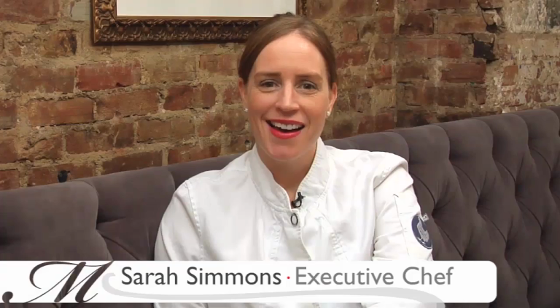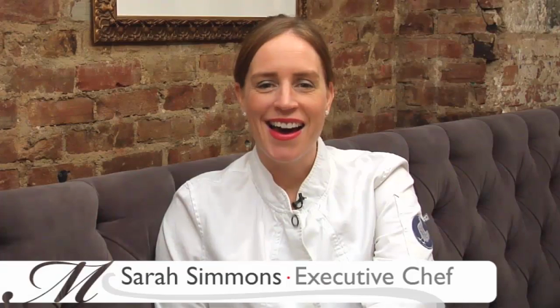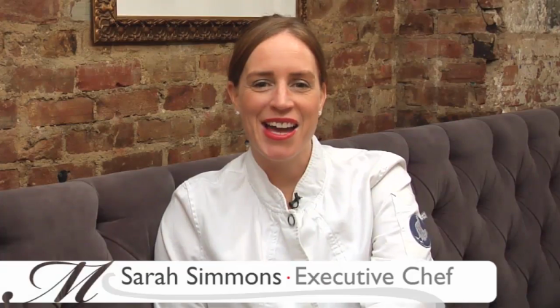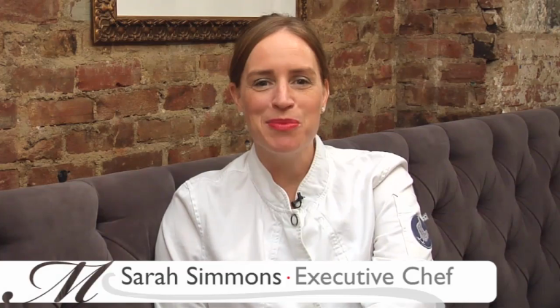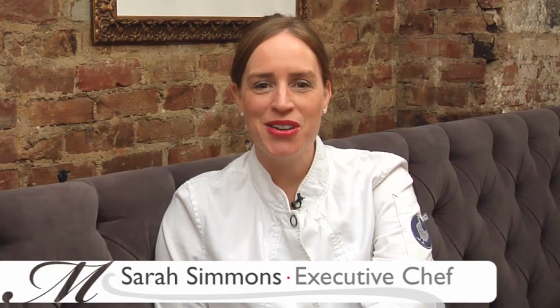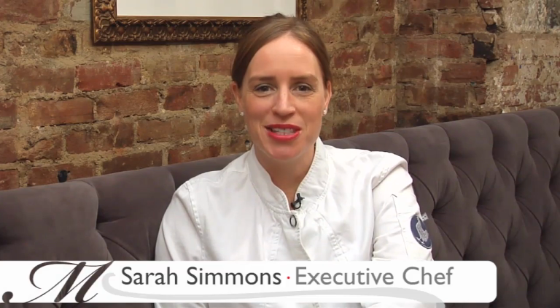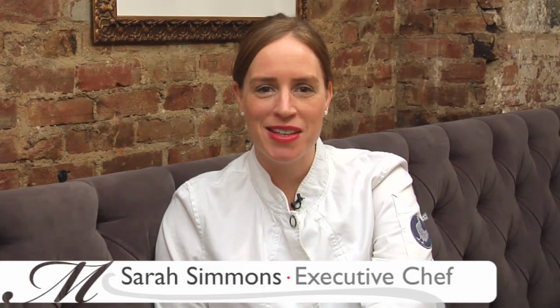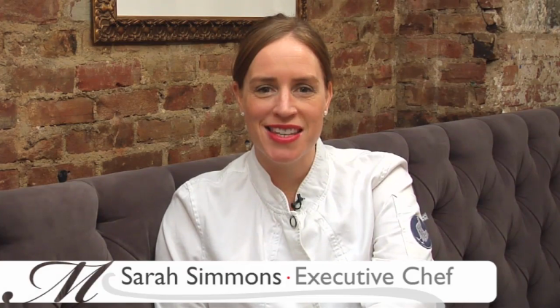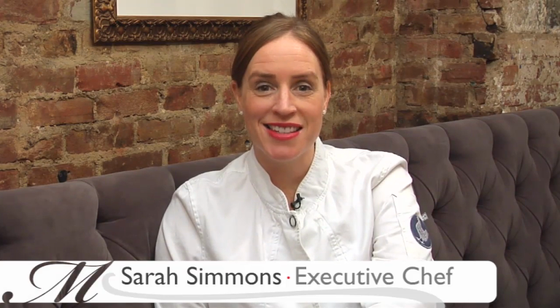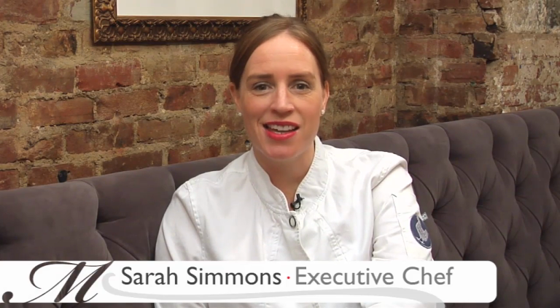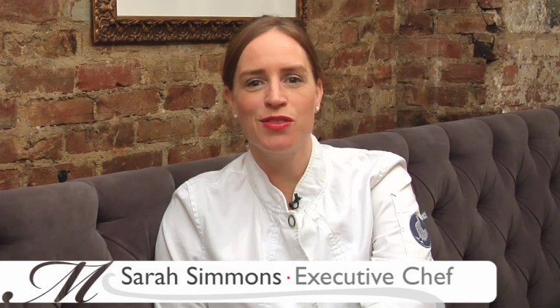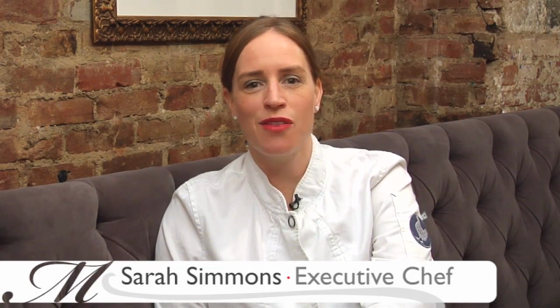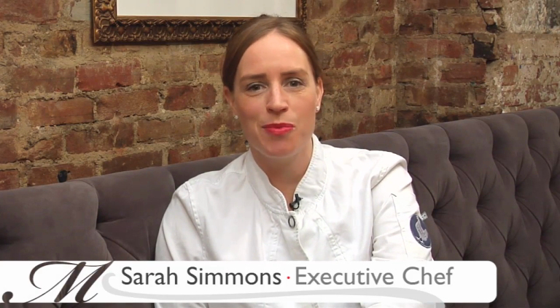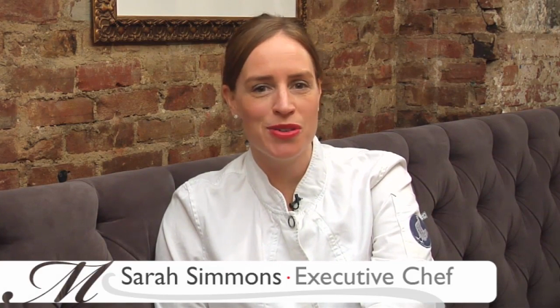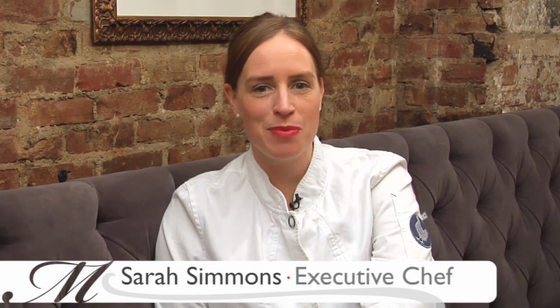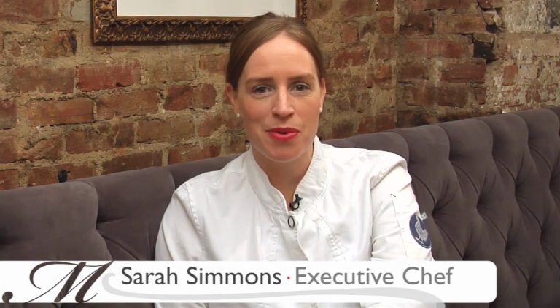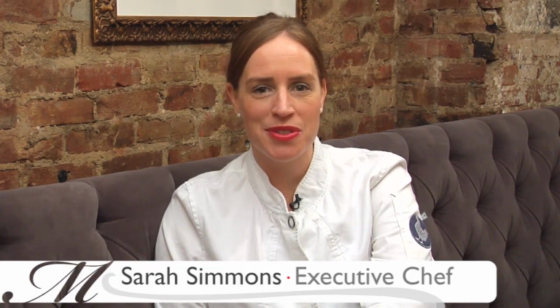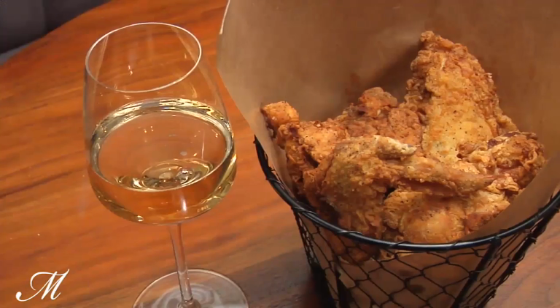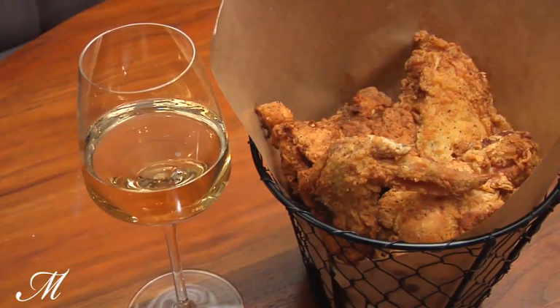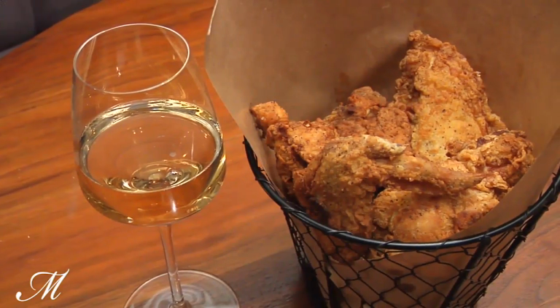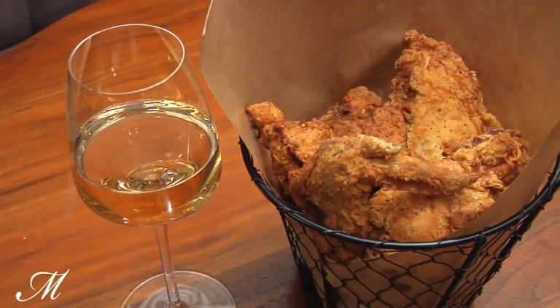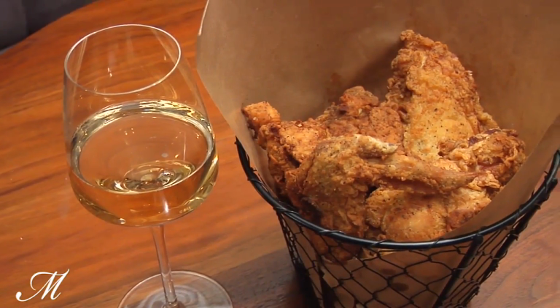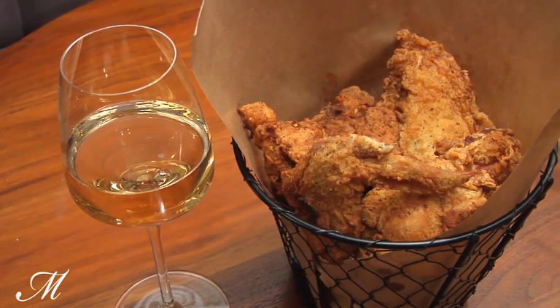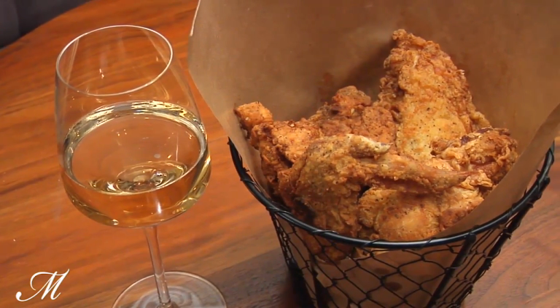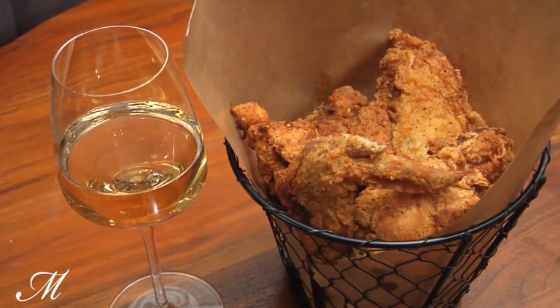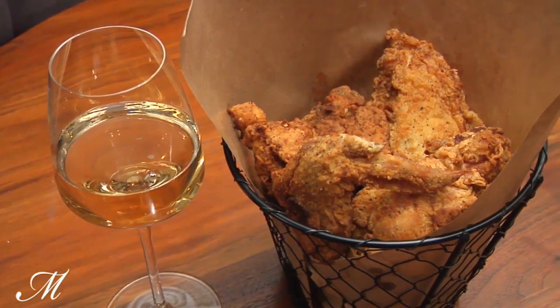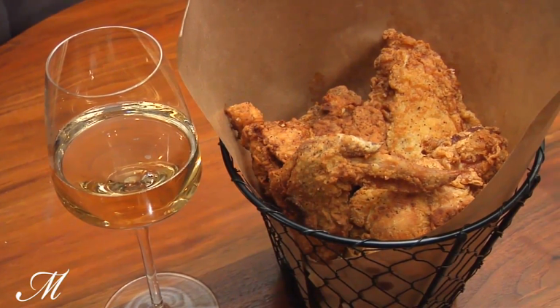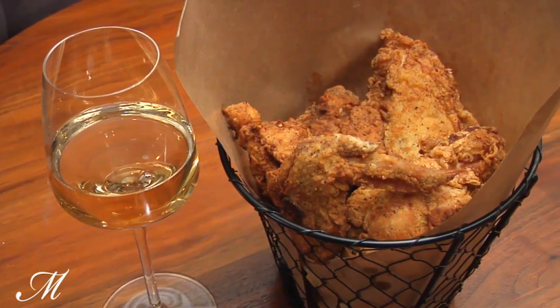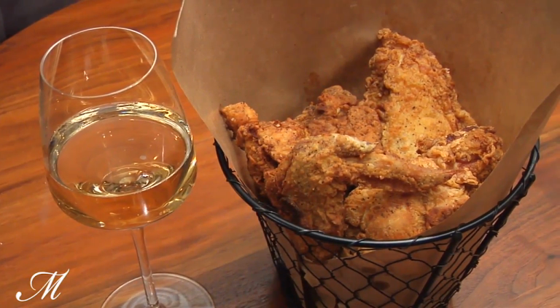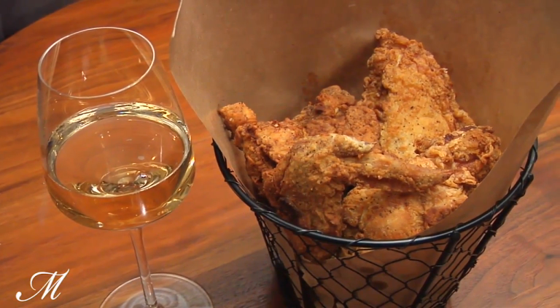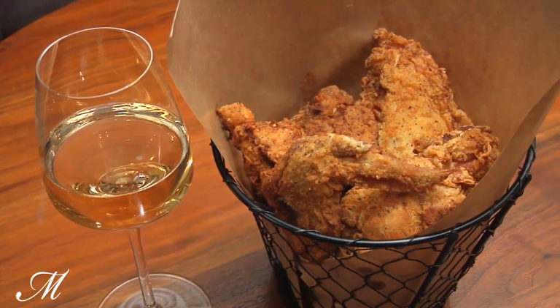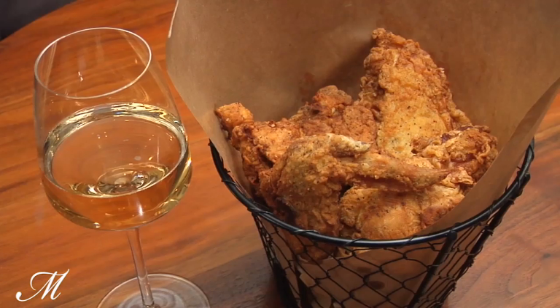Hi, I'm Sarah Simmons, the executive chef at Birds and Bubbles, and today I'm going to show you how to make the perfect fried chicken.